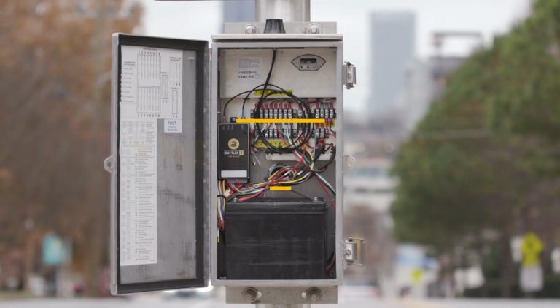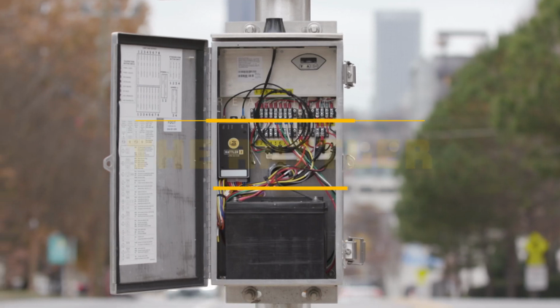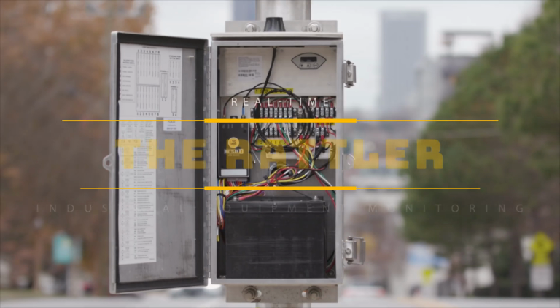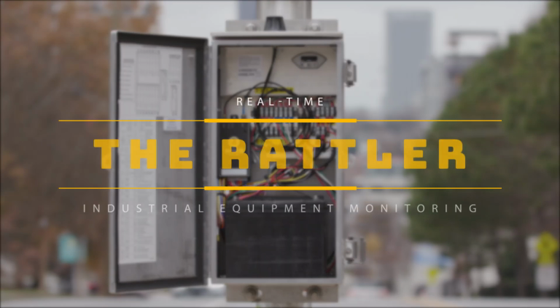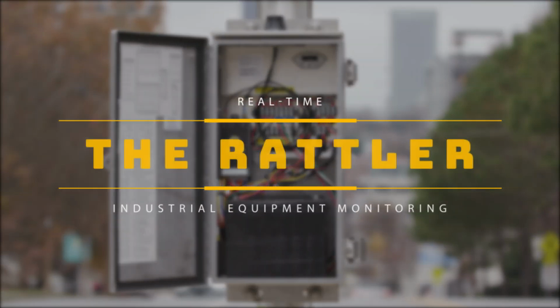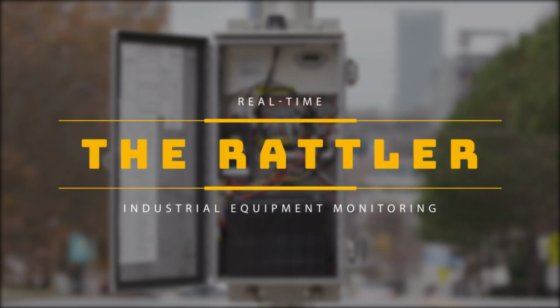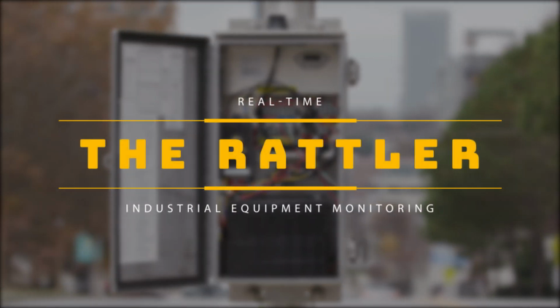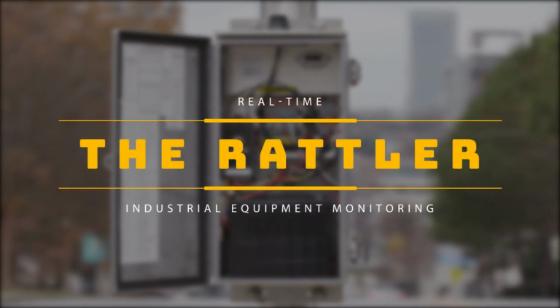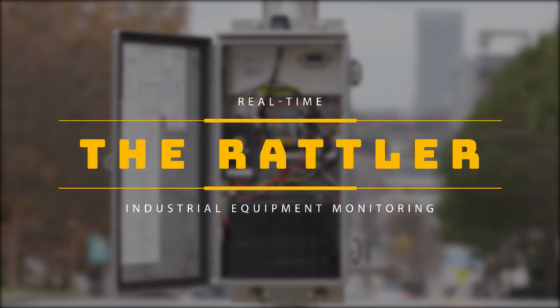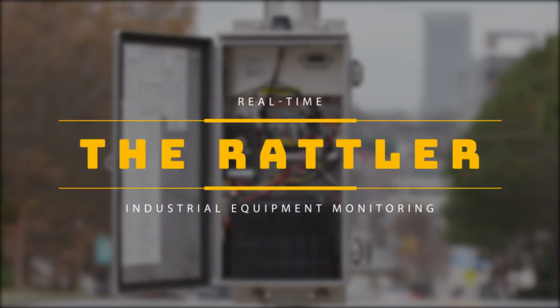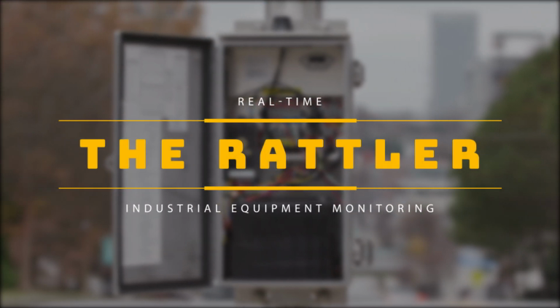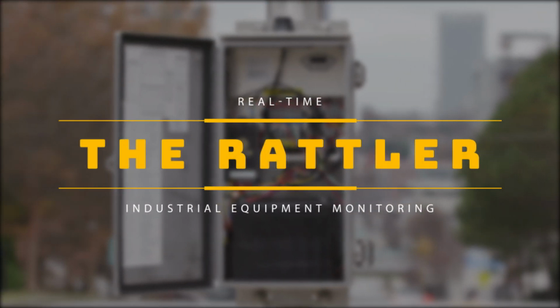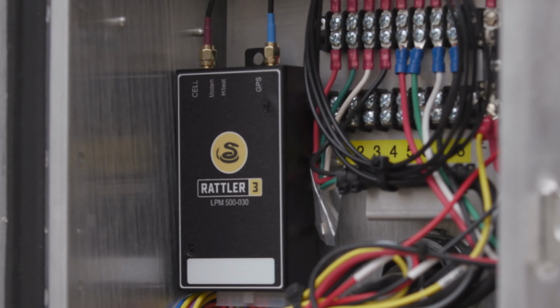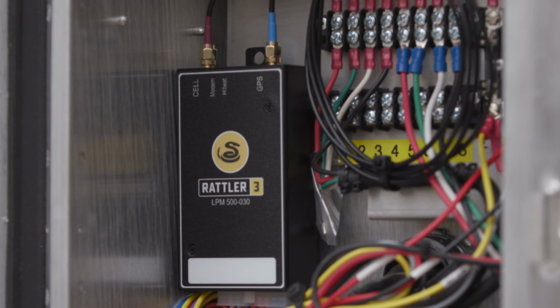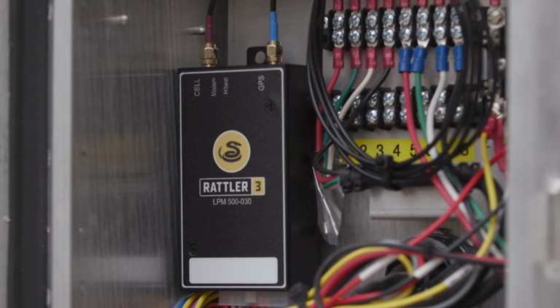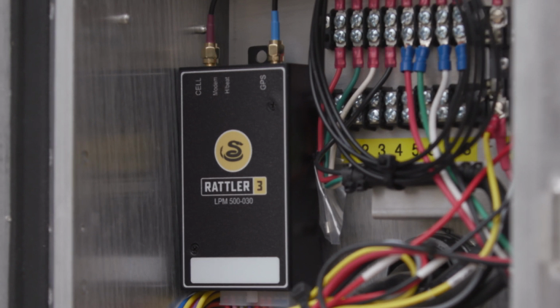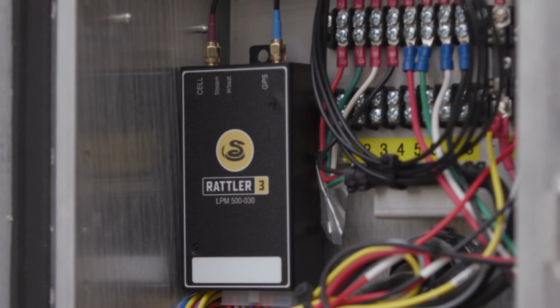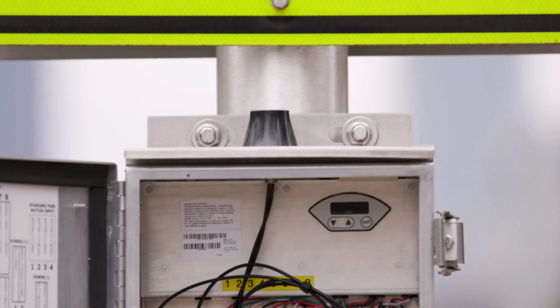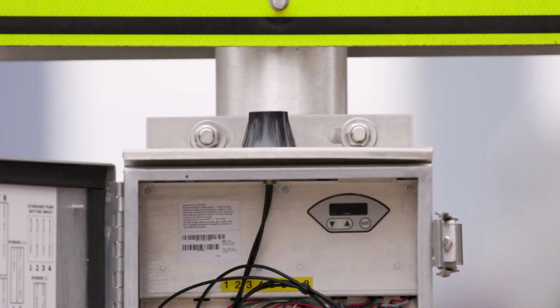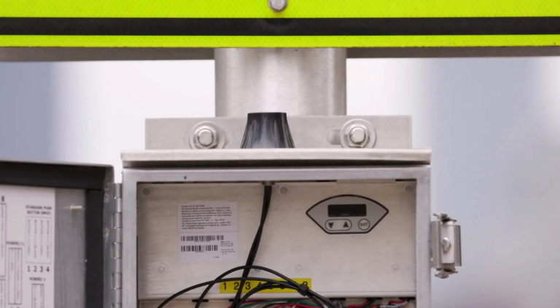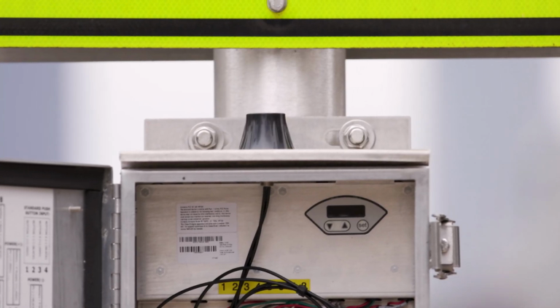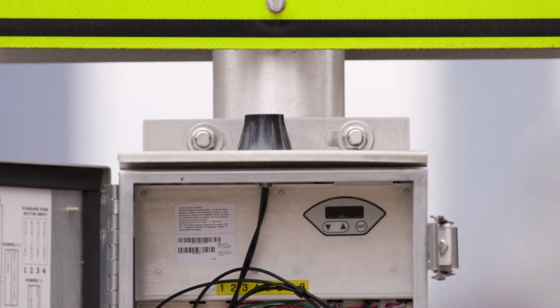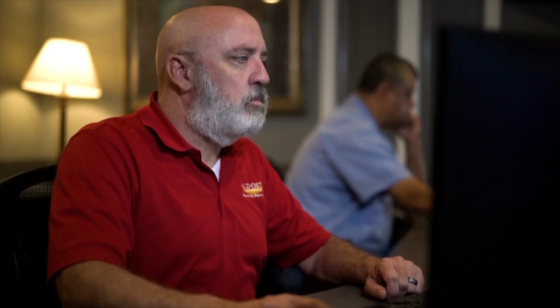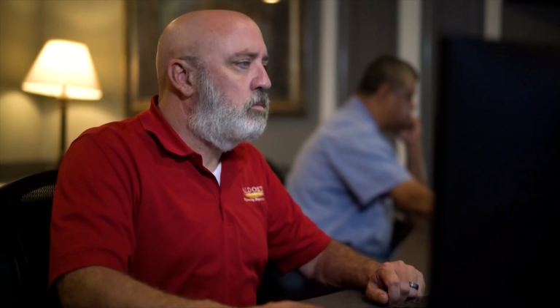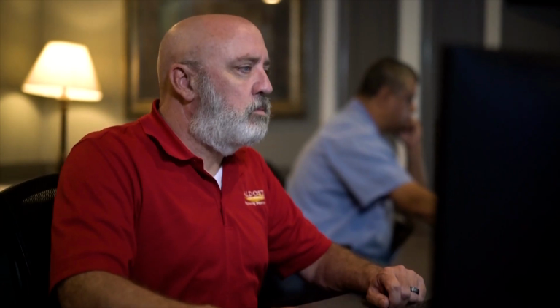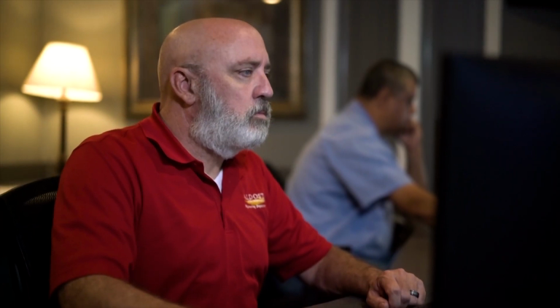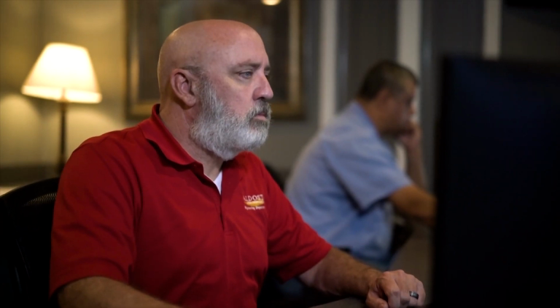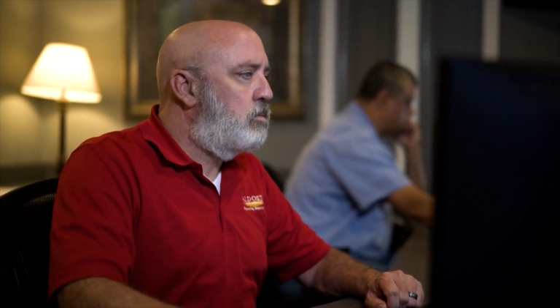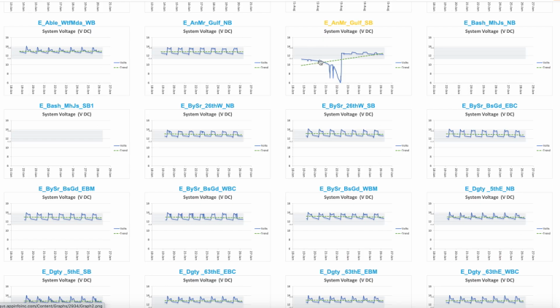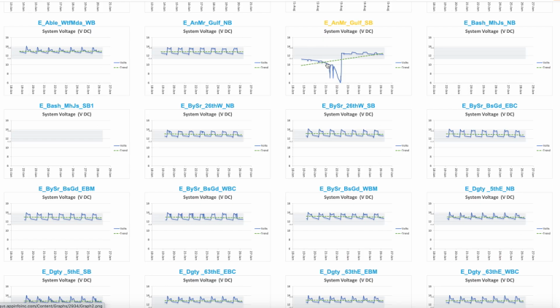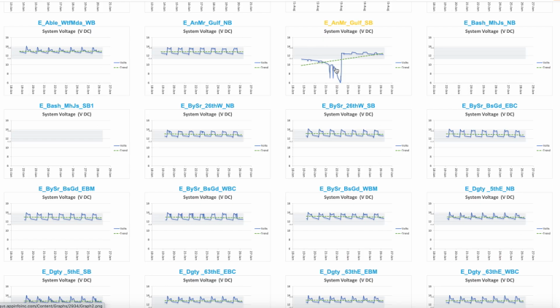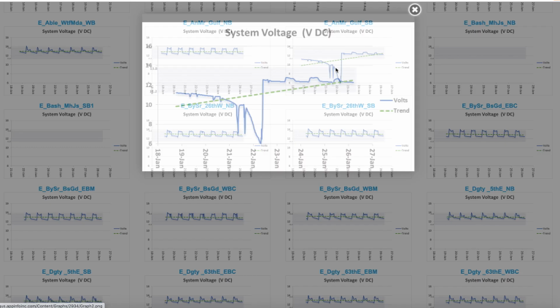Introducing the Rattler. Add wireless connectivity to any industrial device with the Rattler, so you can be notified before there's trouble.